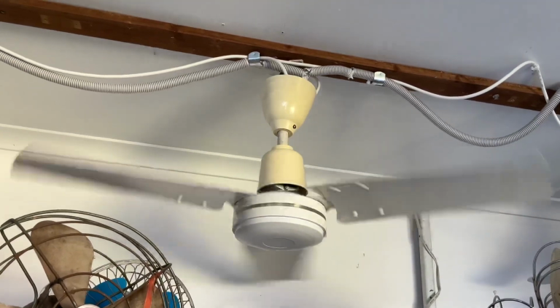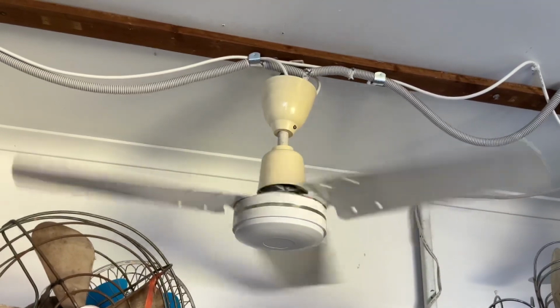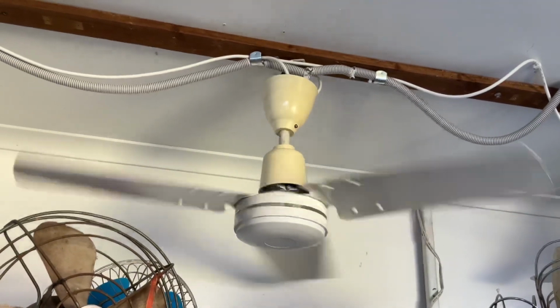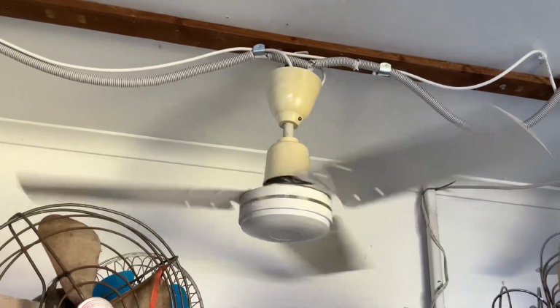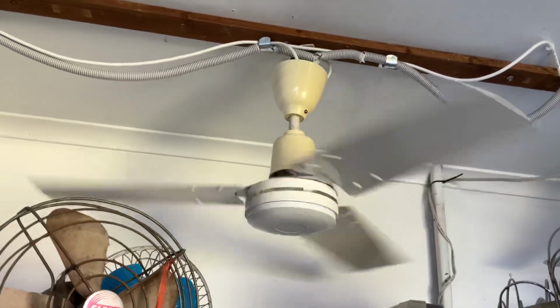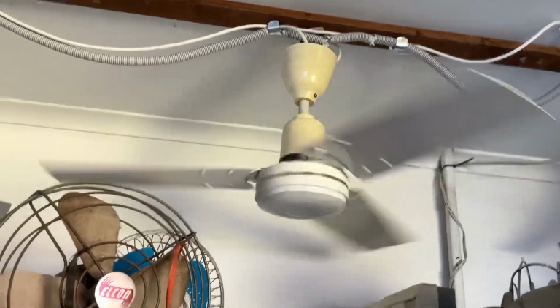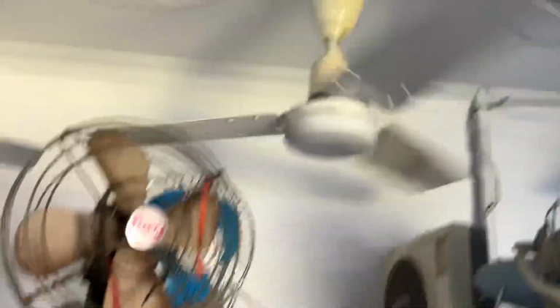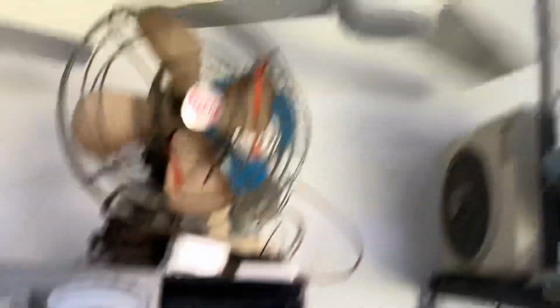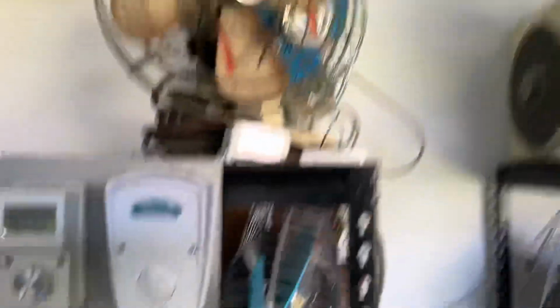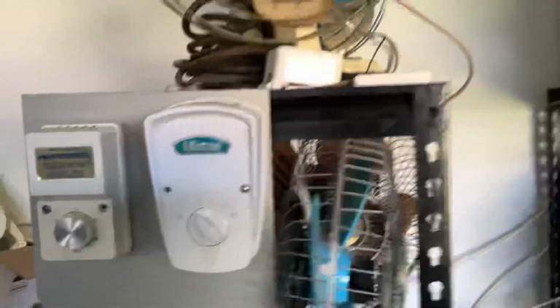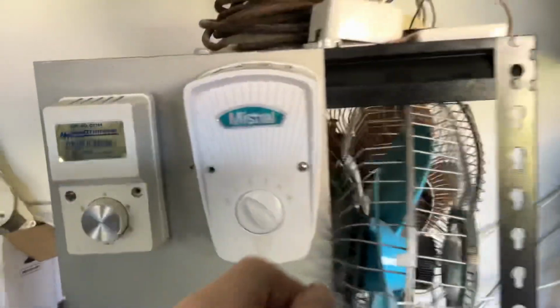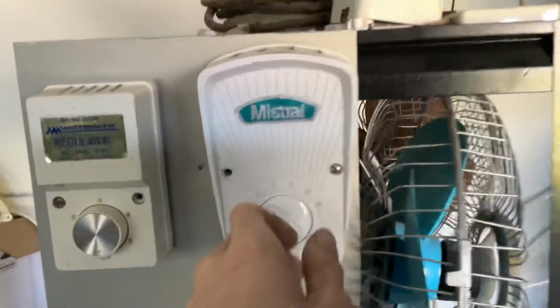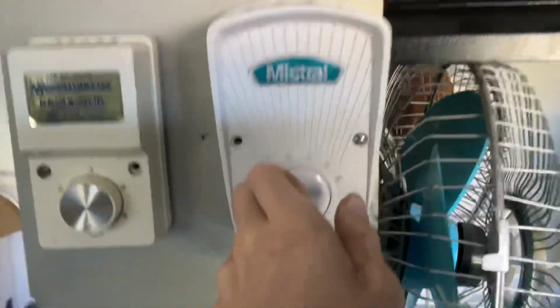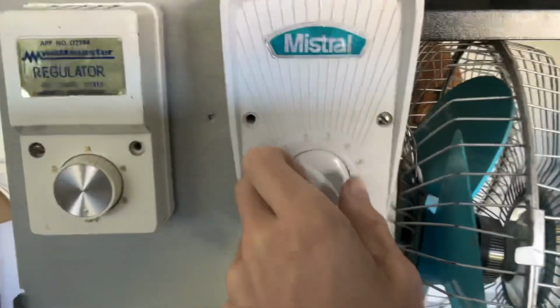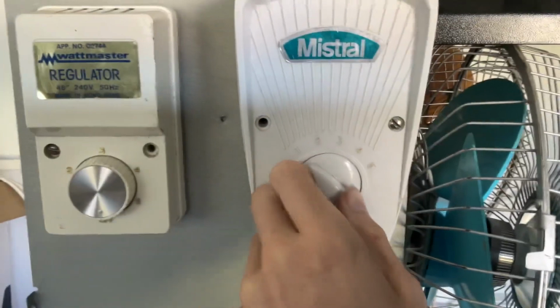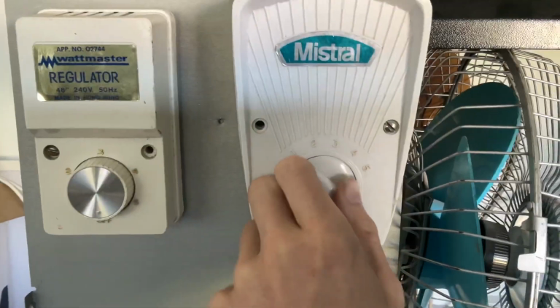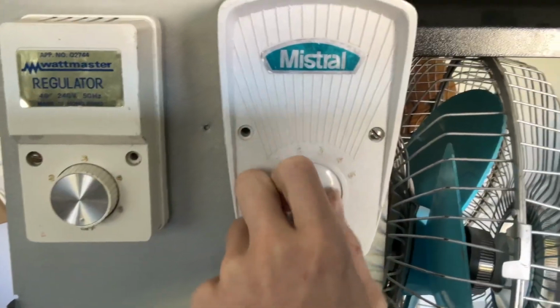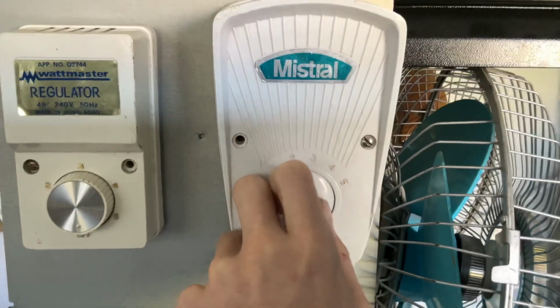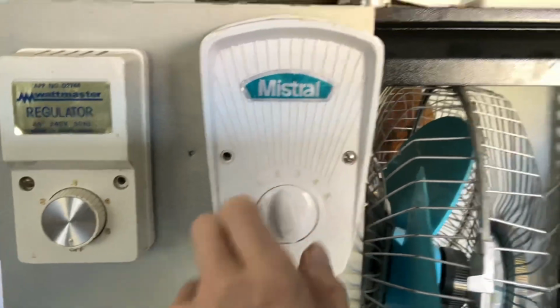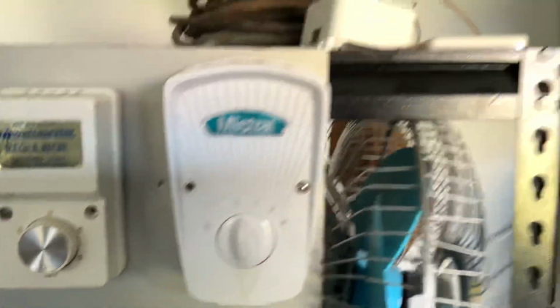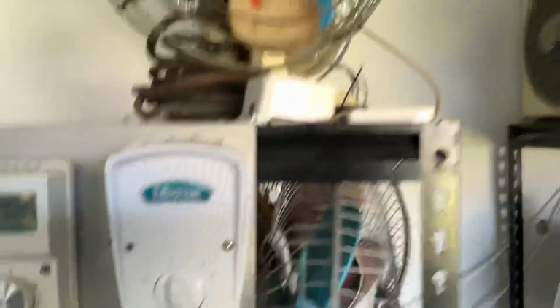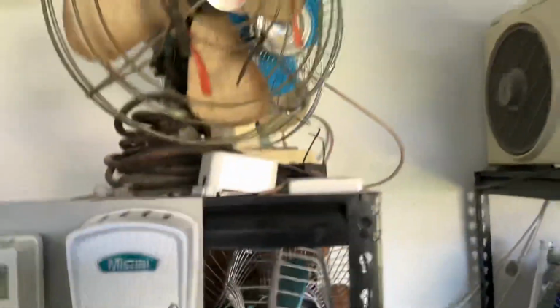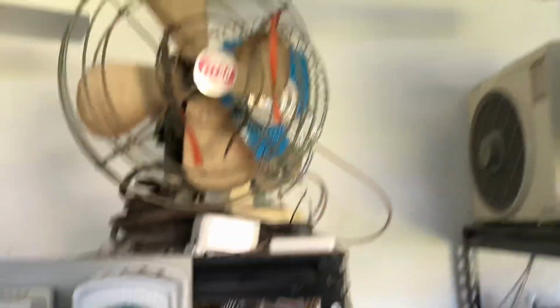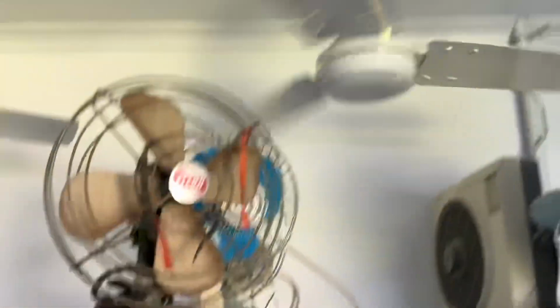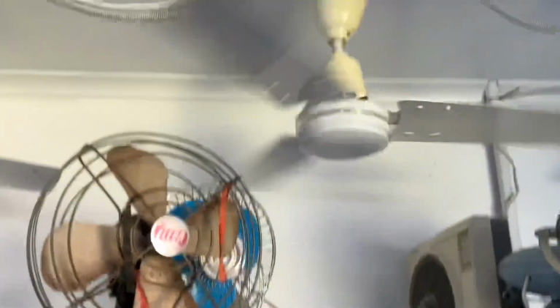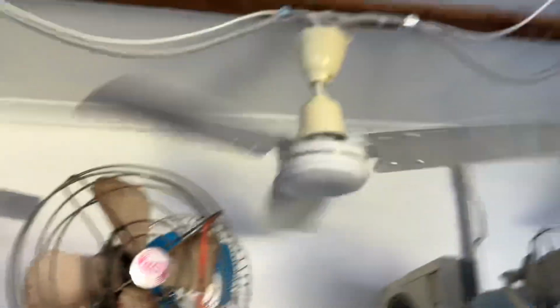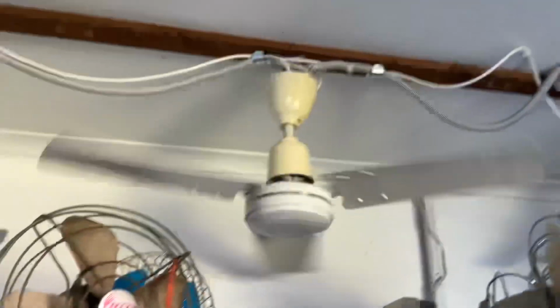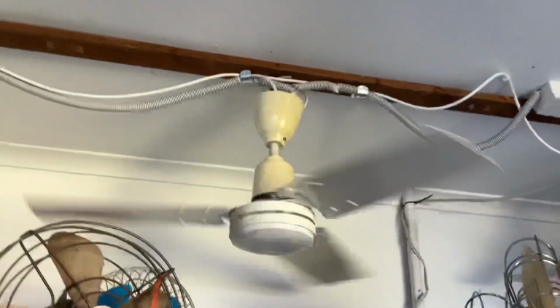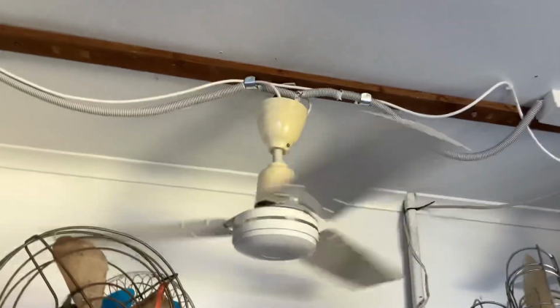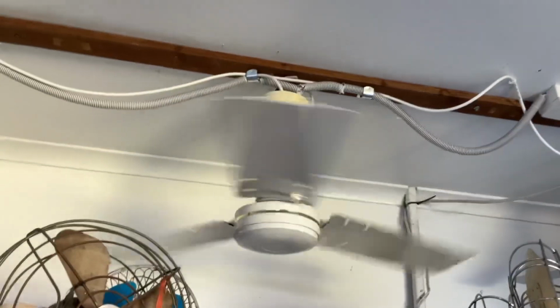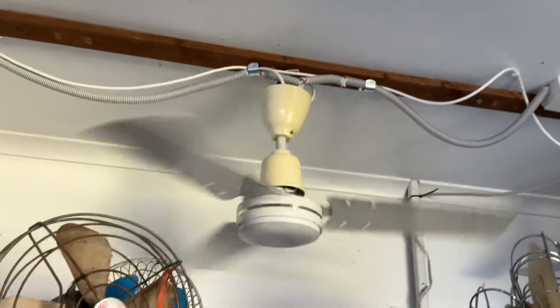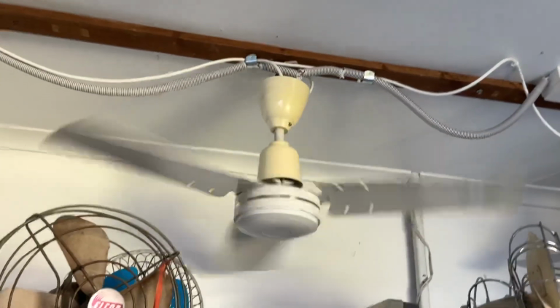That's a nice low. This fan is amazing — I love these fans, they're really cool.